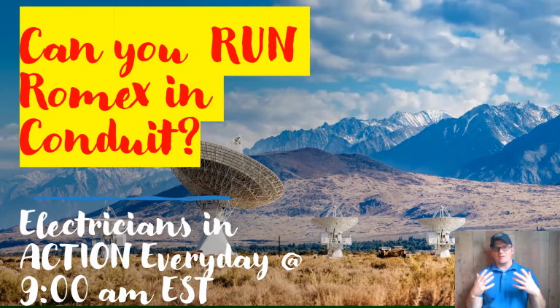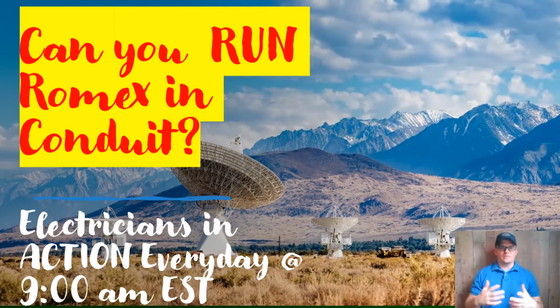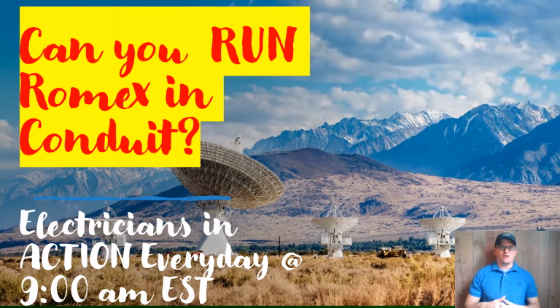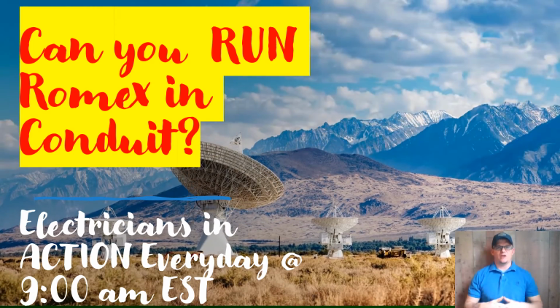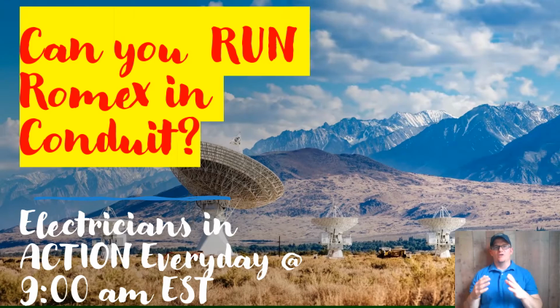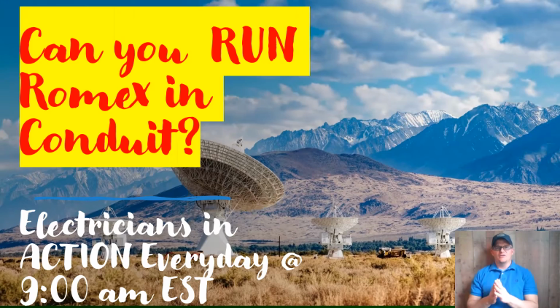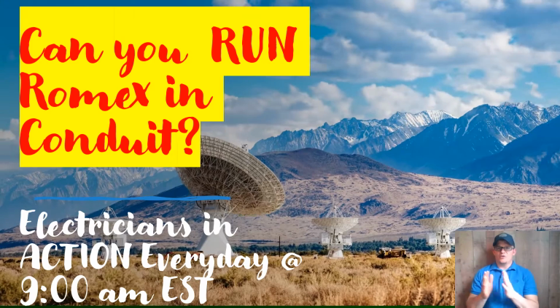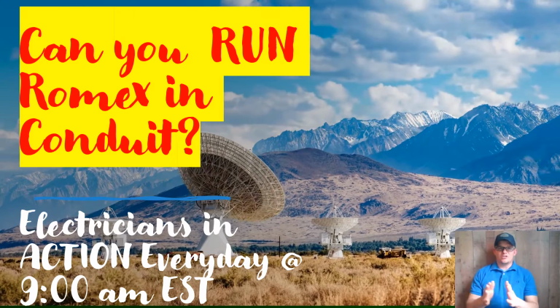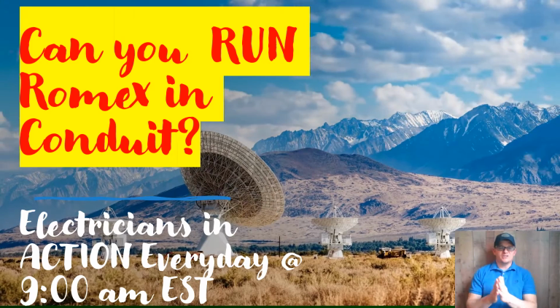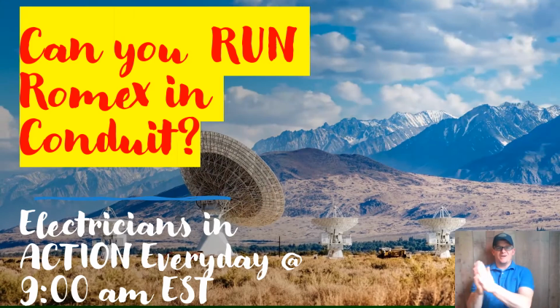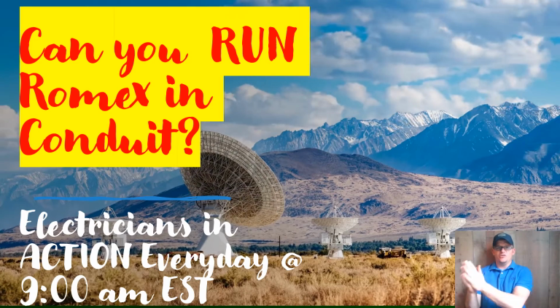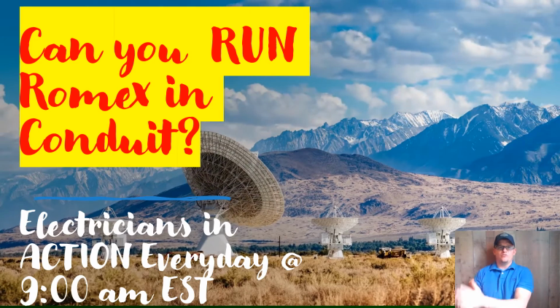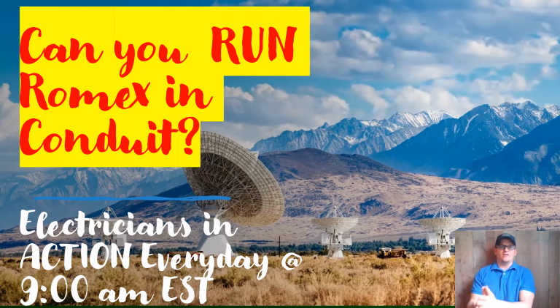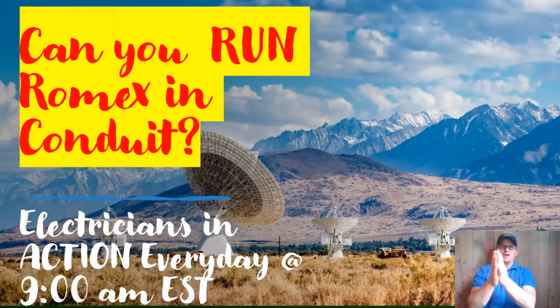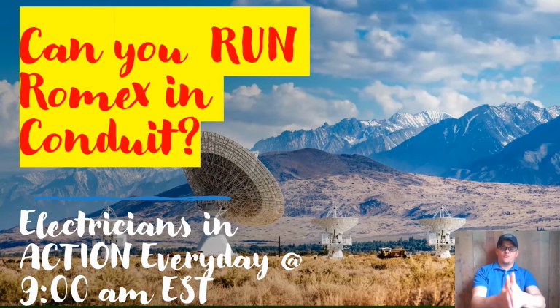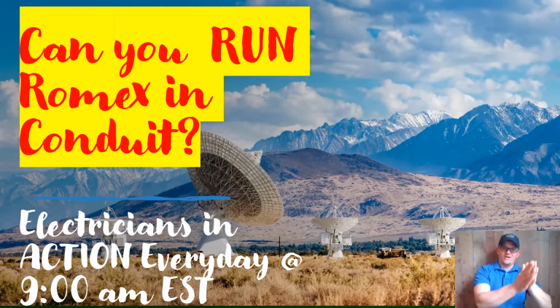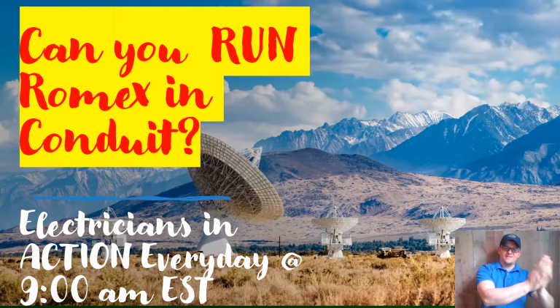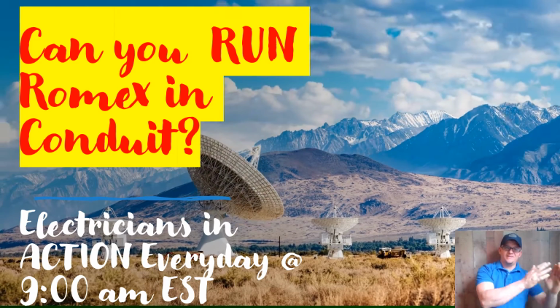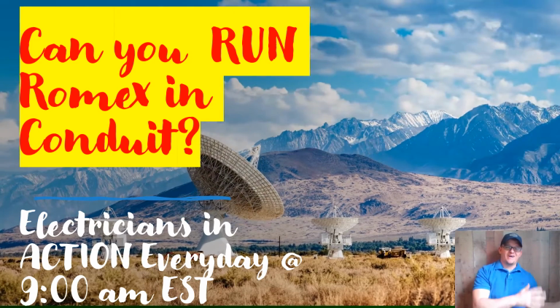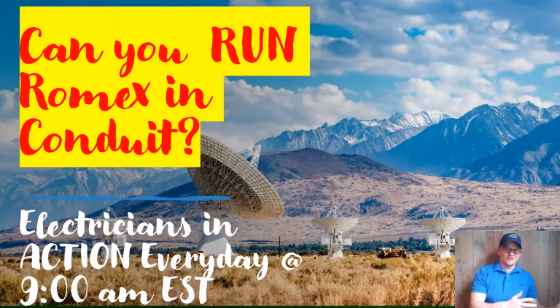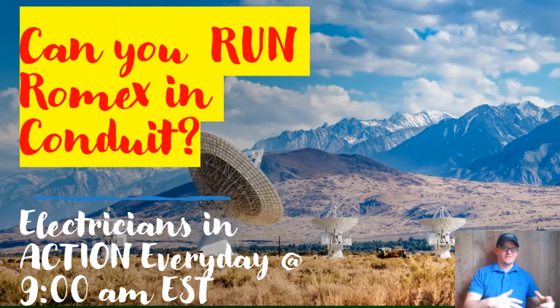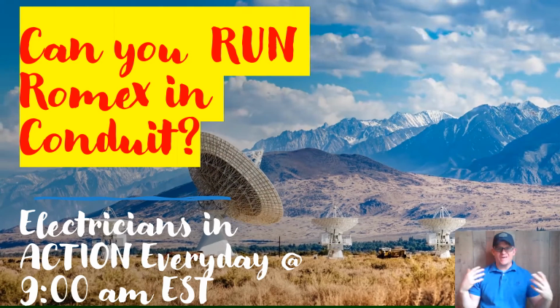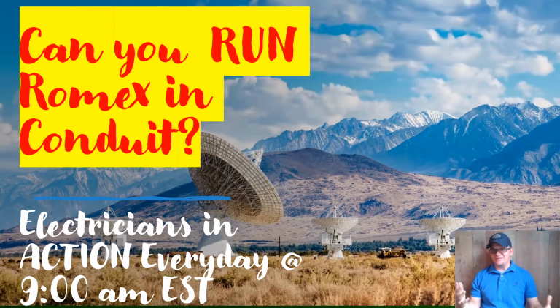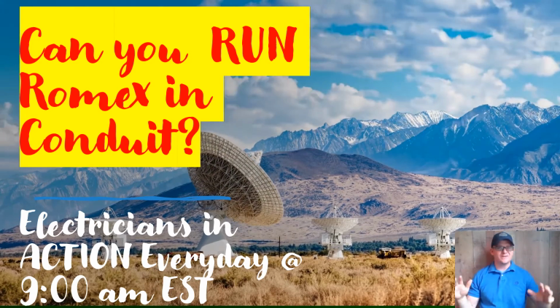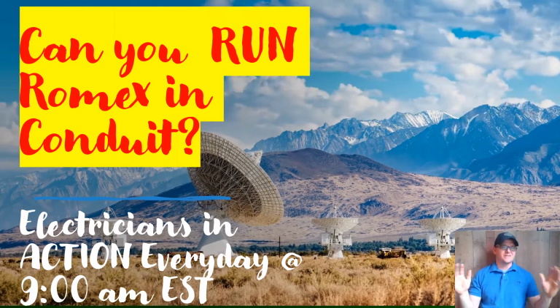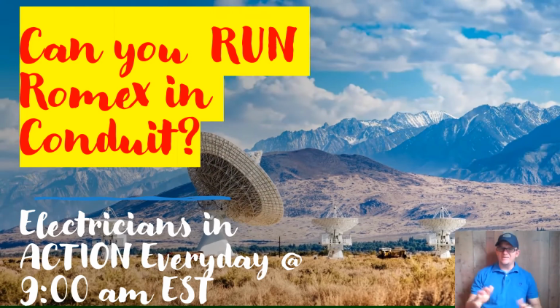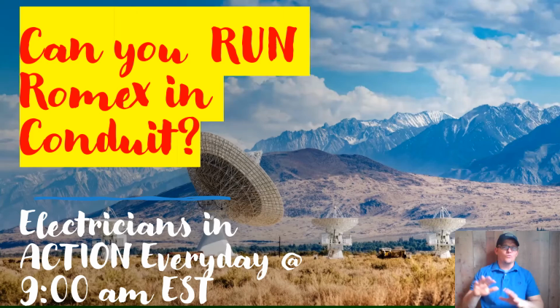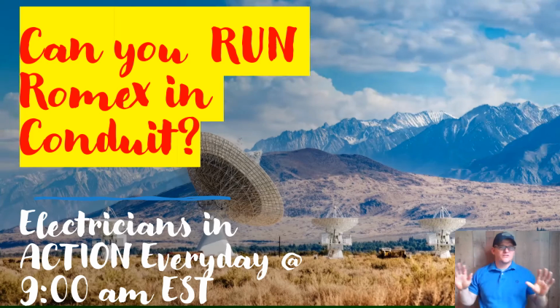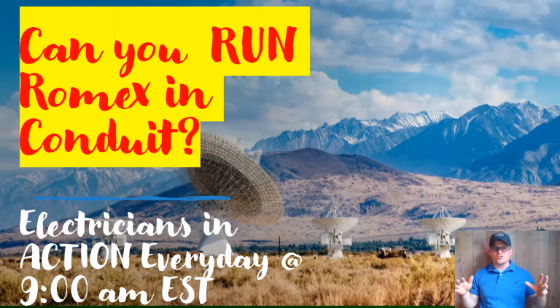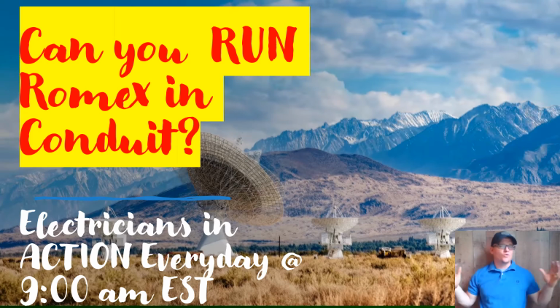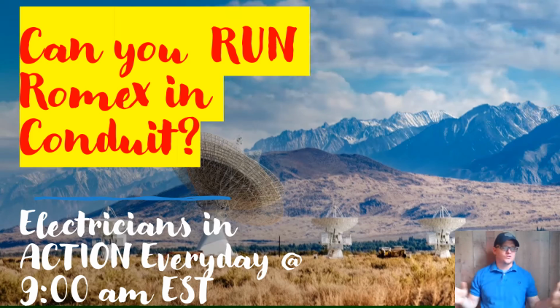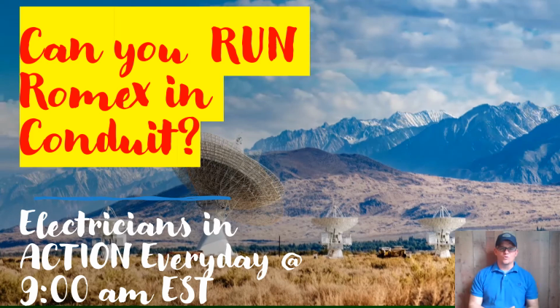Today we're going to be talking about the question: can you run Romex in conduit? Can it be done? Is it legal? What are the rules?